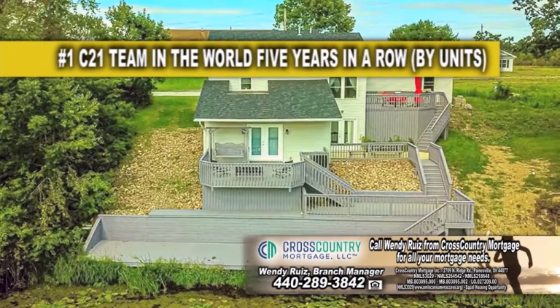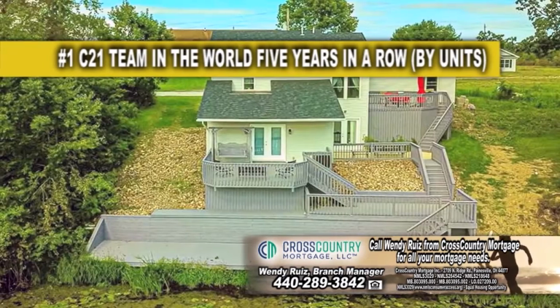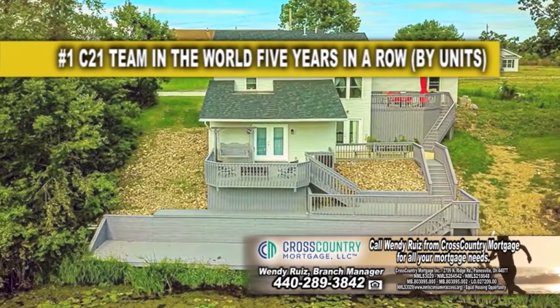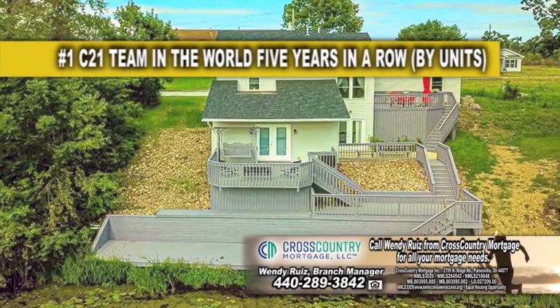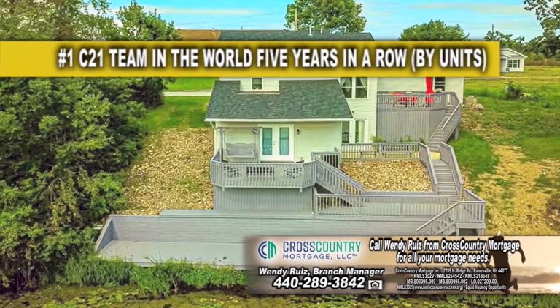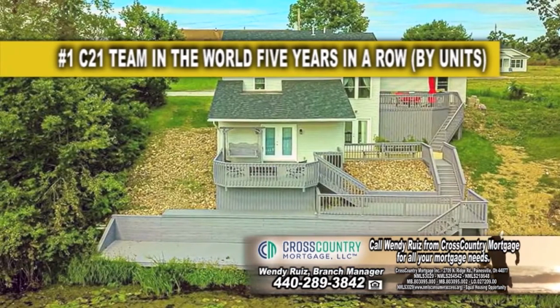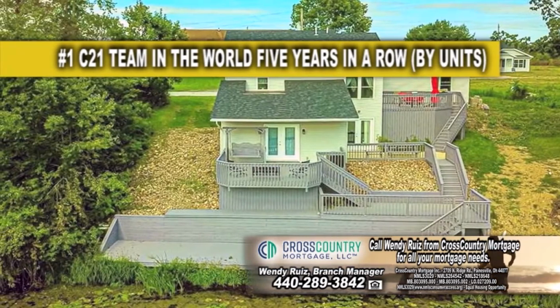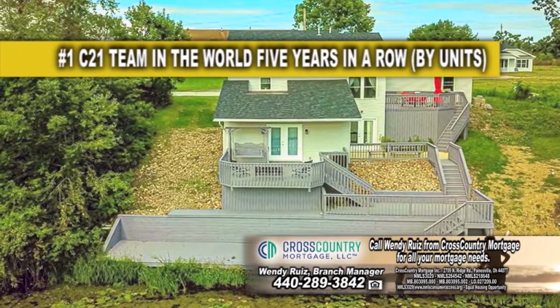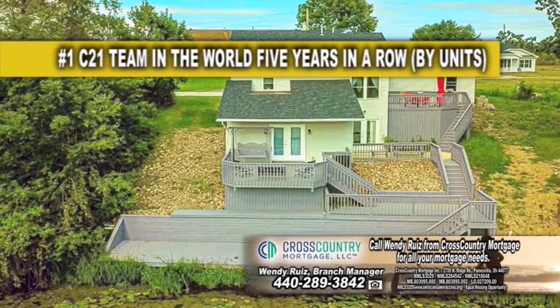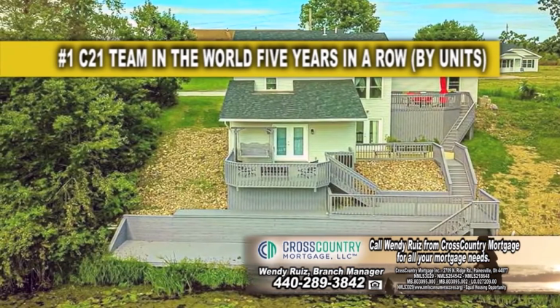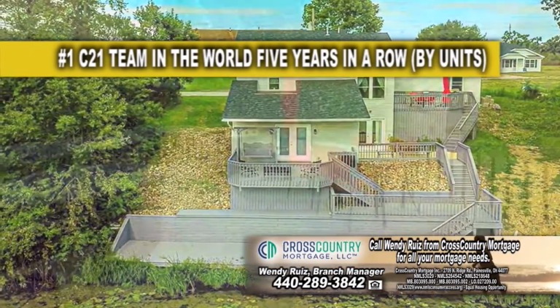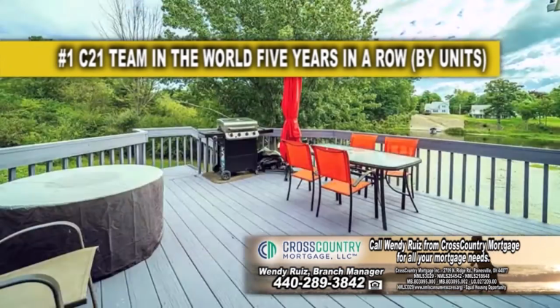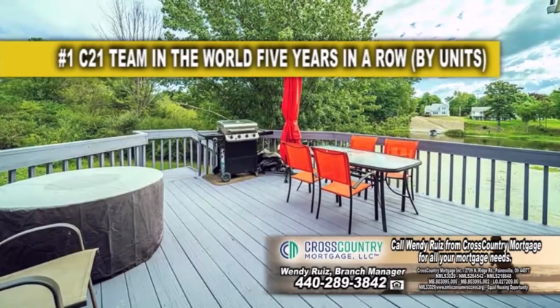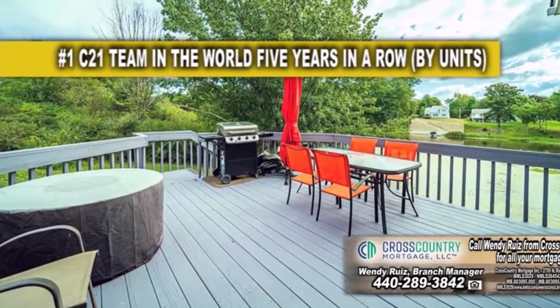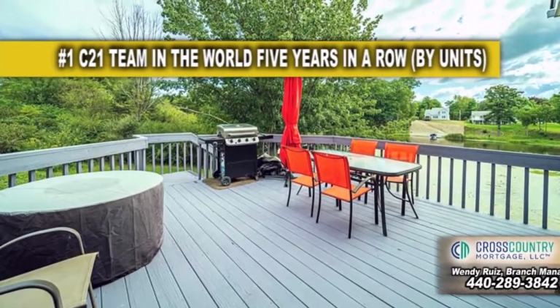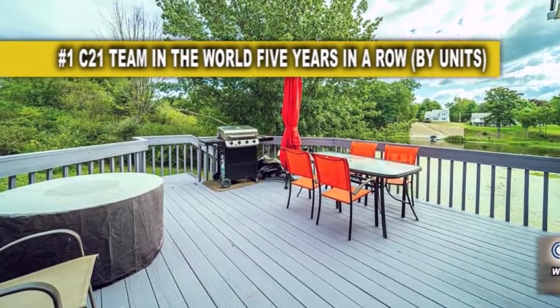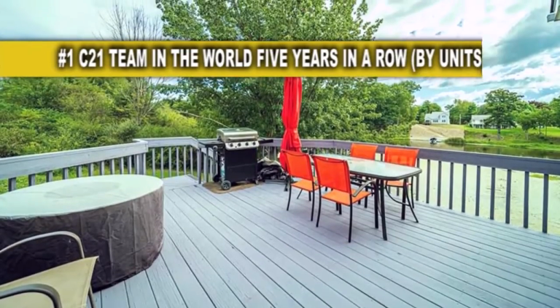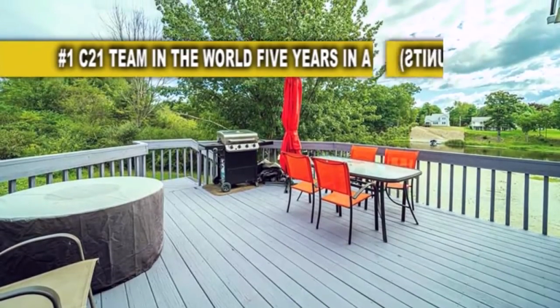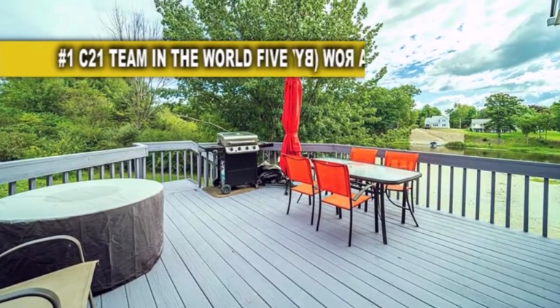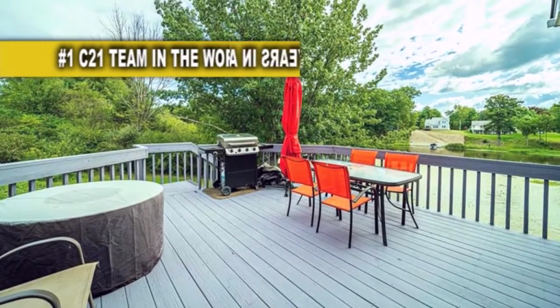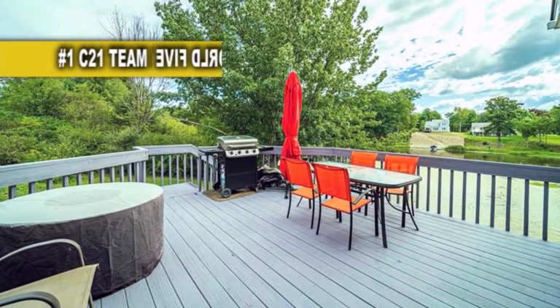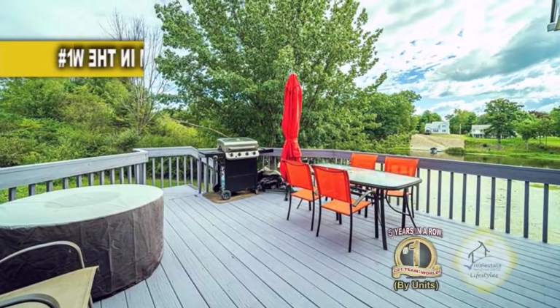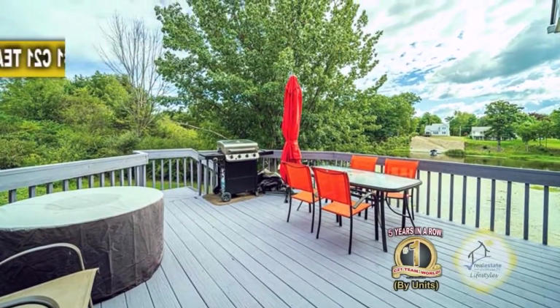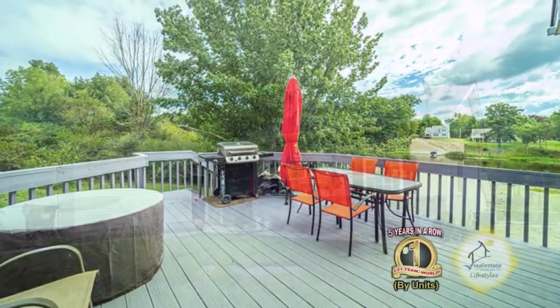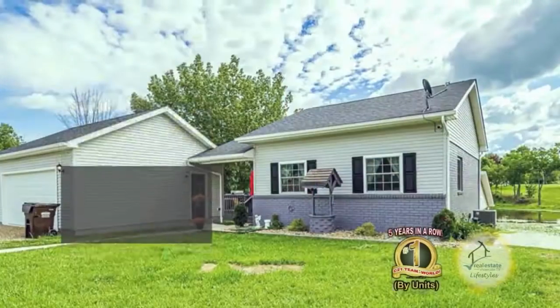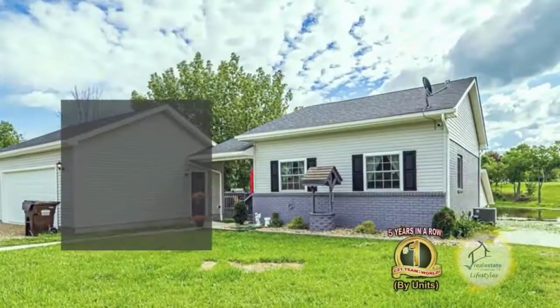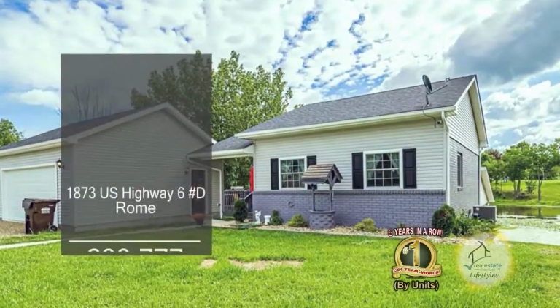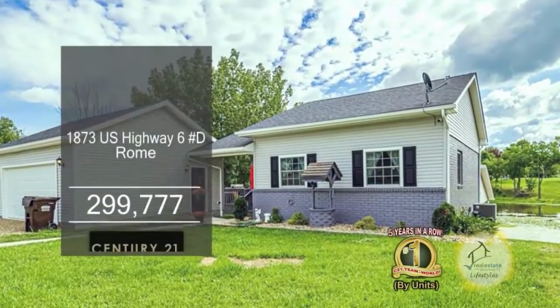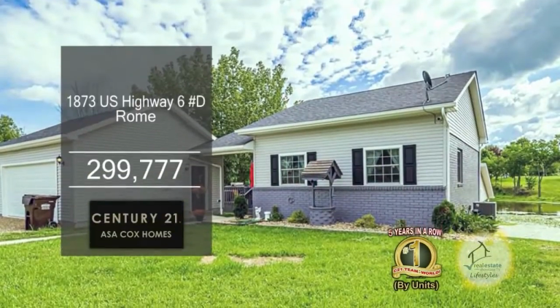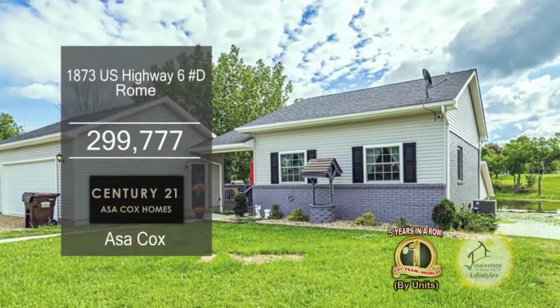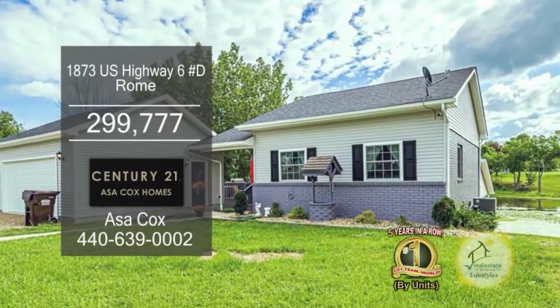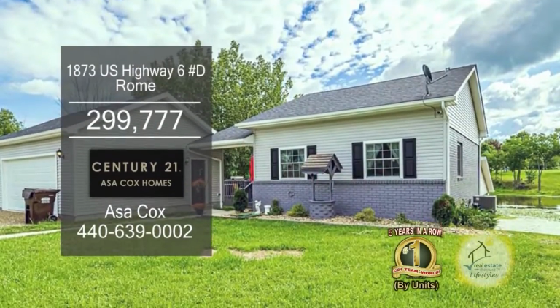Enjoy lakefront living on multiple decks. This home will have lawn maintenance and snow plowing included.